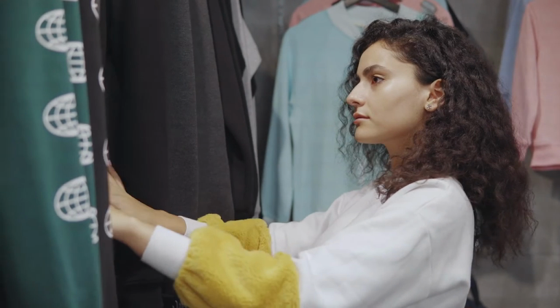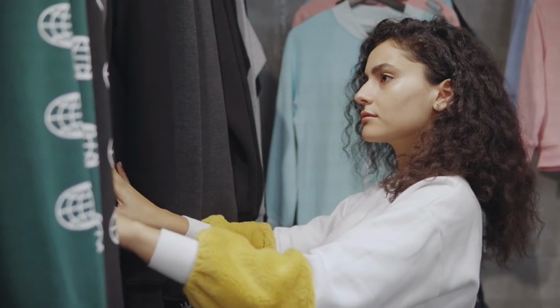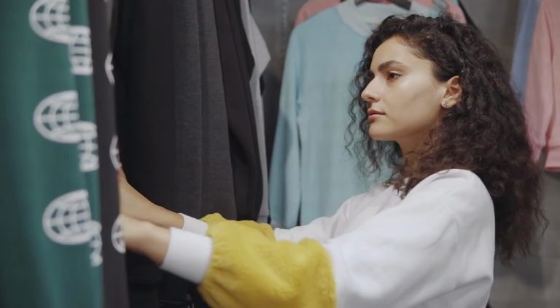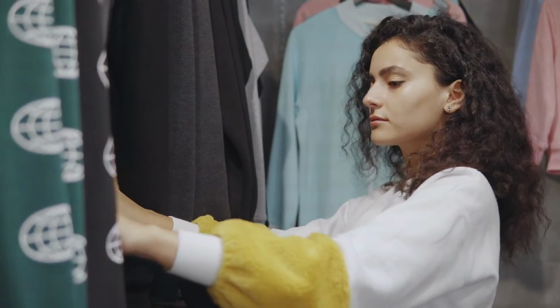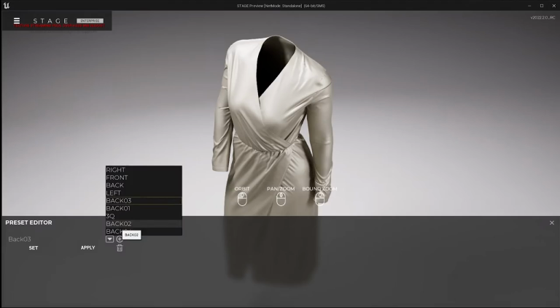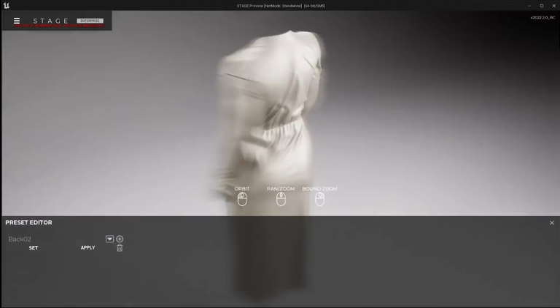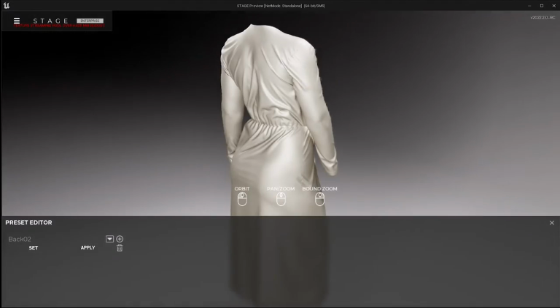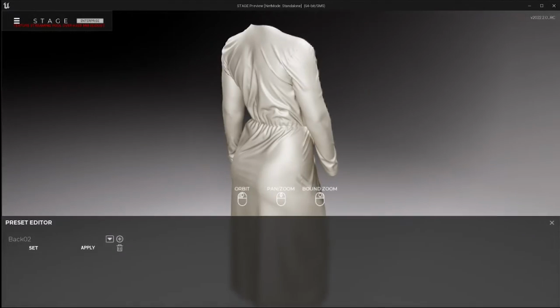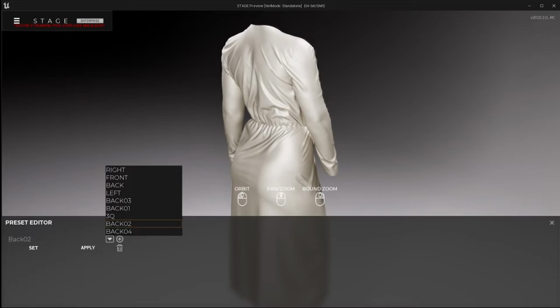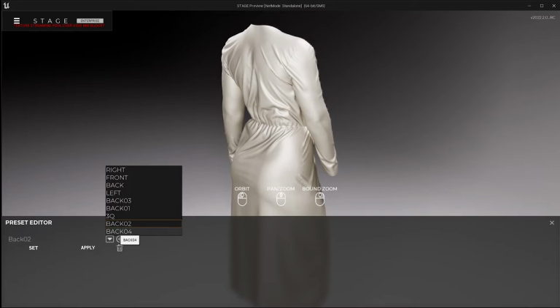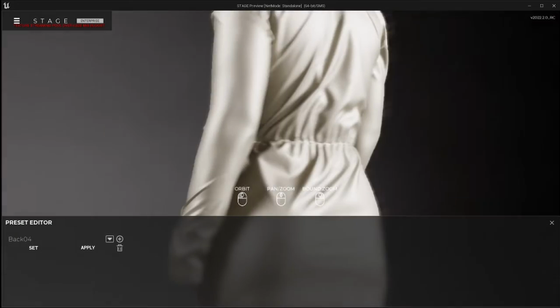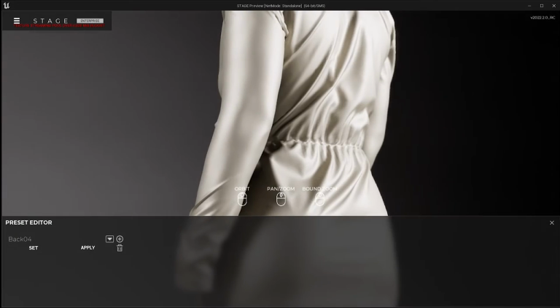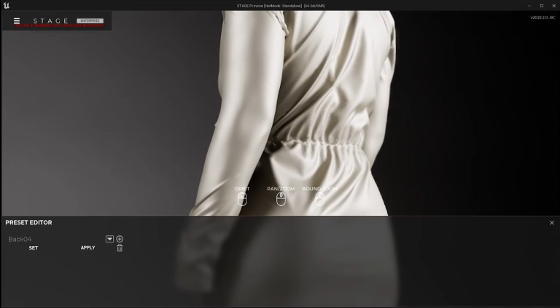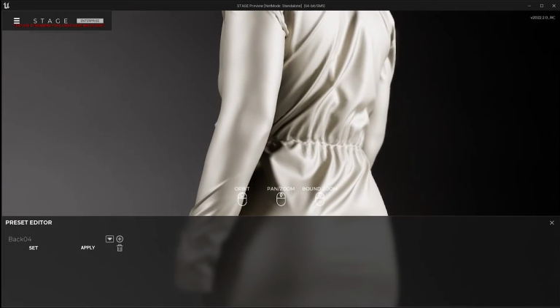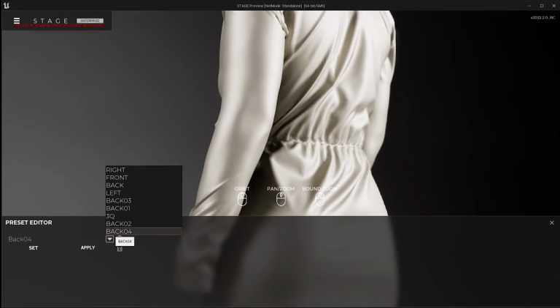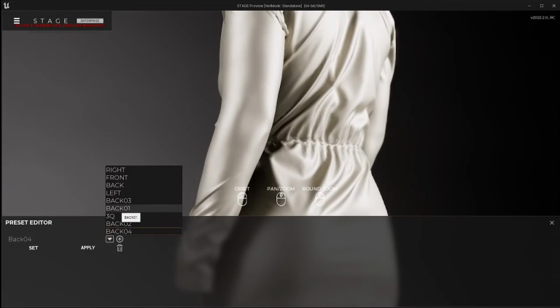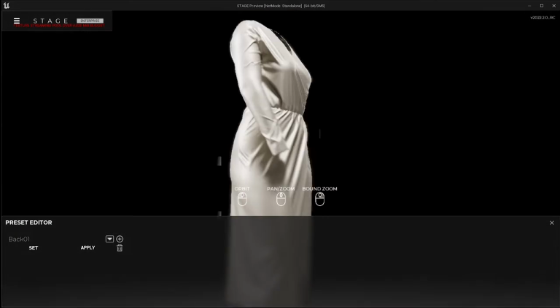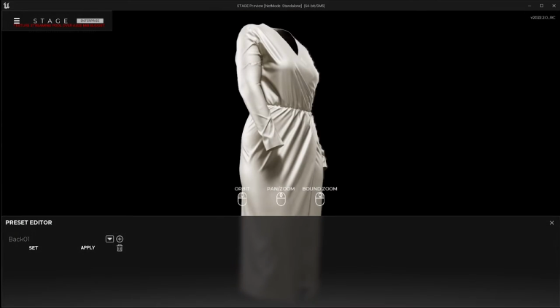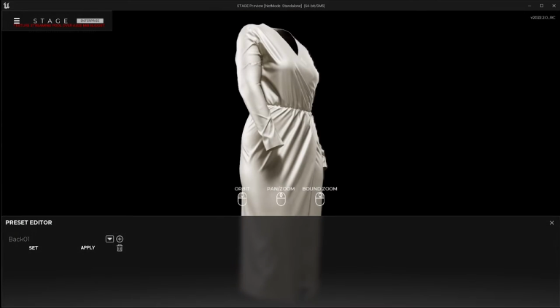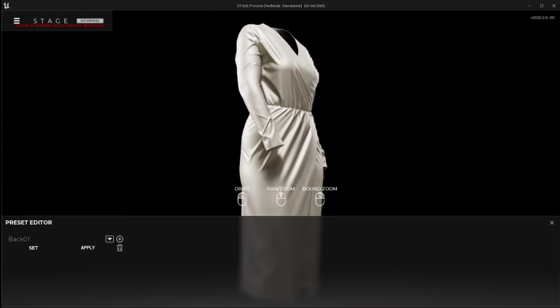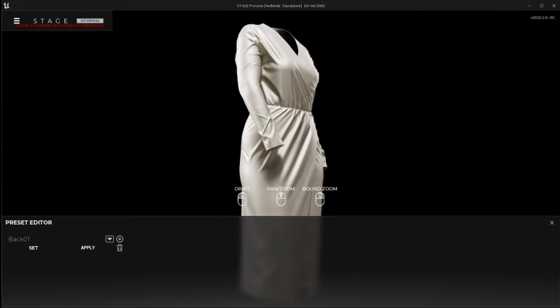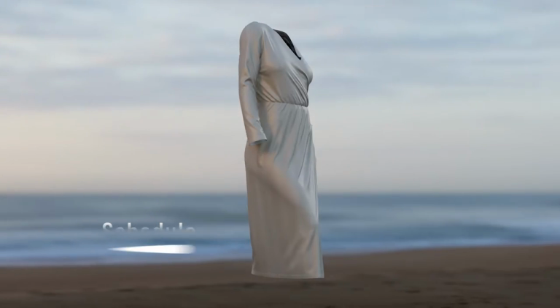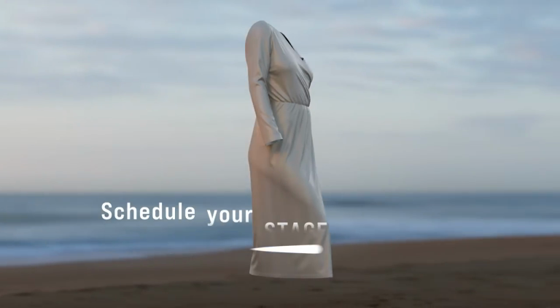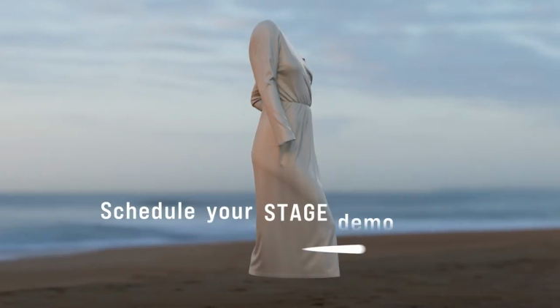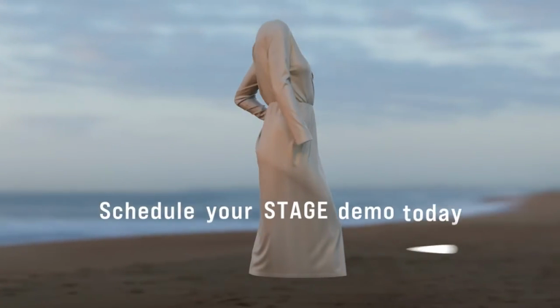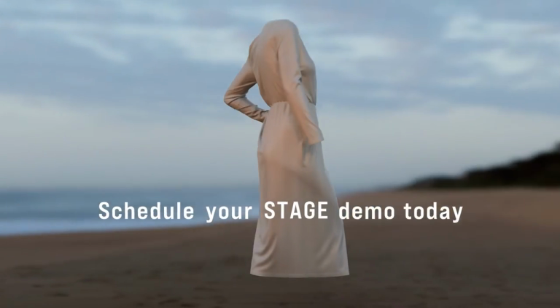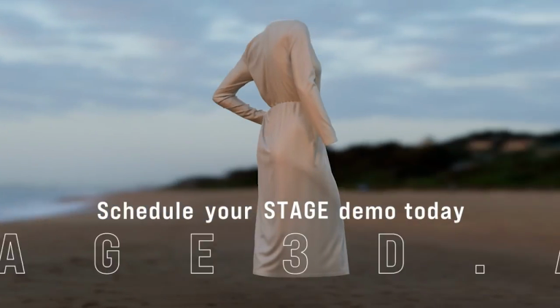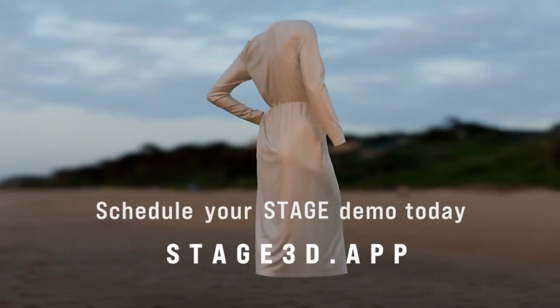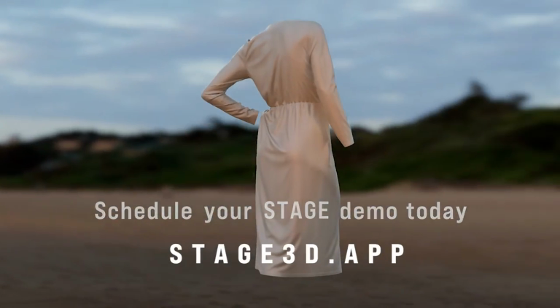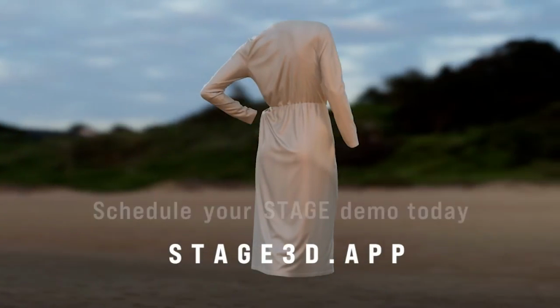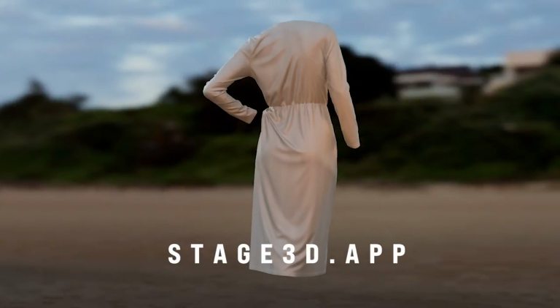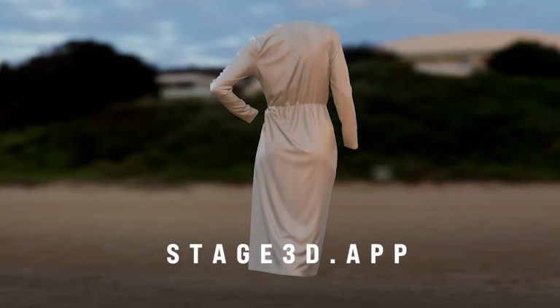Drop Stage into your pipeline and make rendering an afterthought. Schedule your Stage demo today.